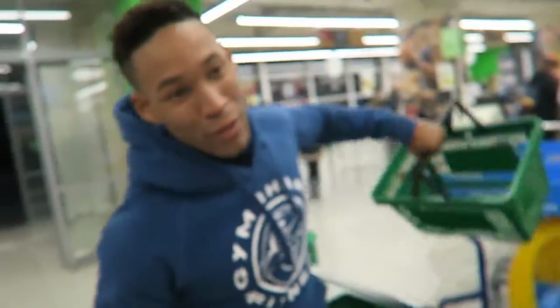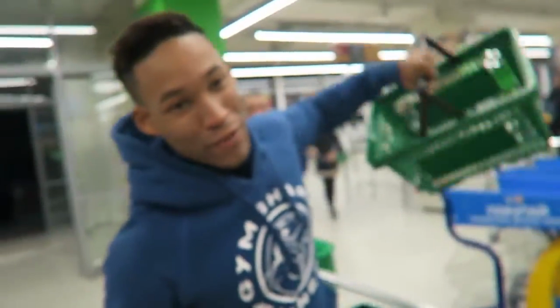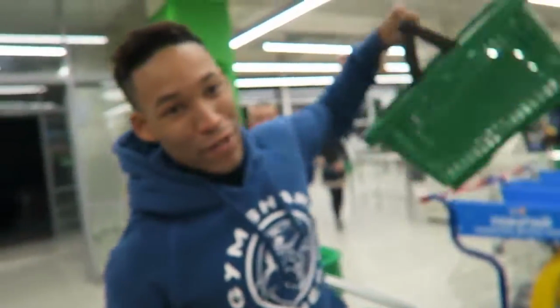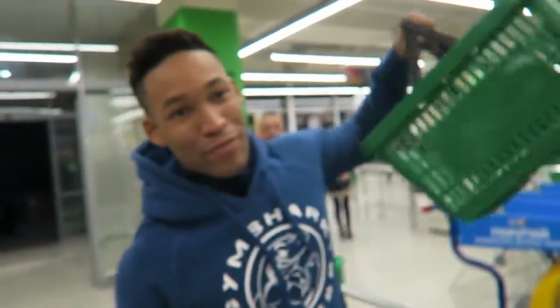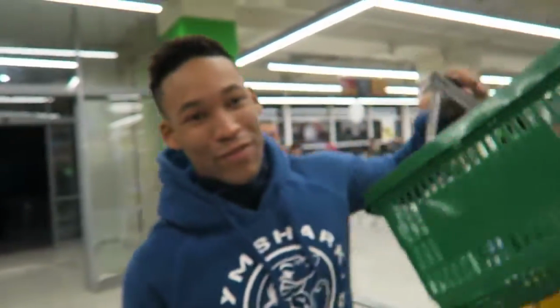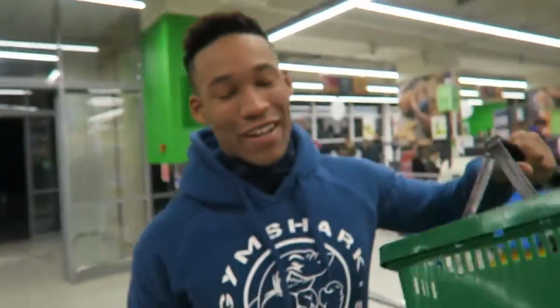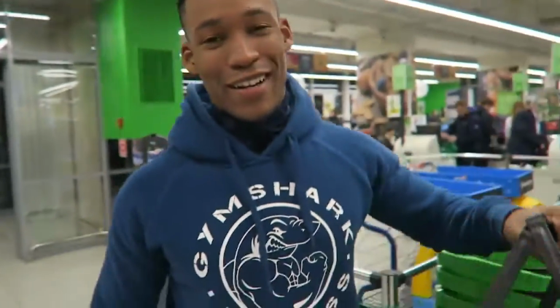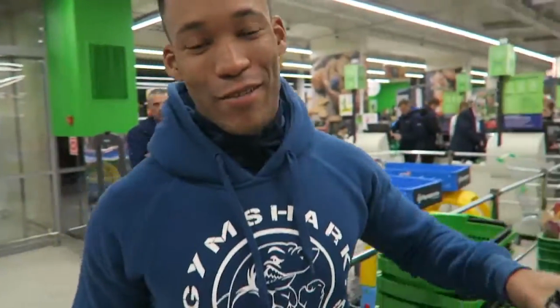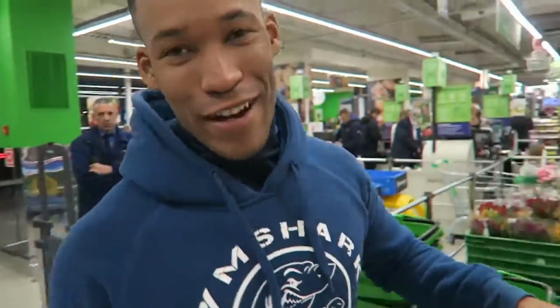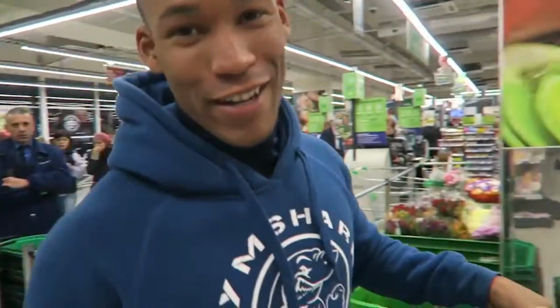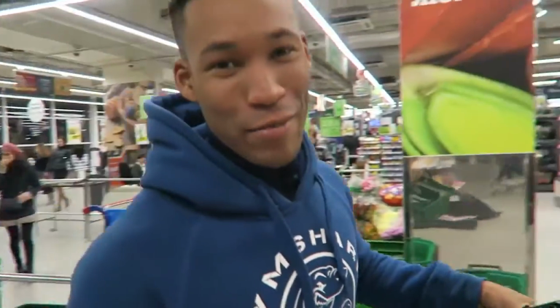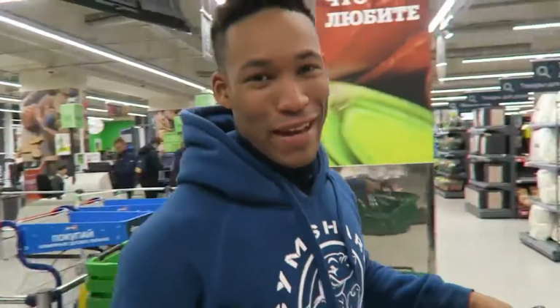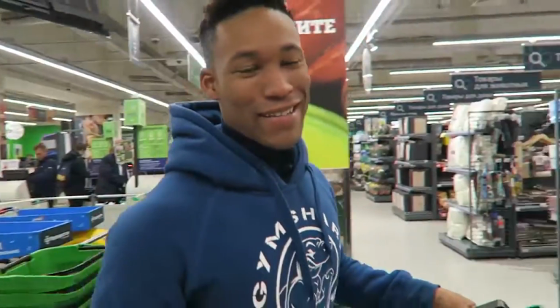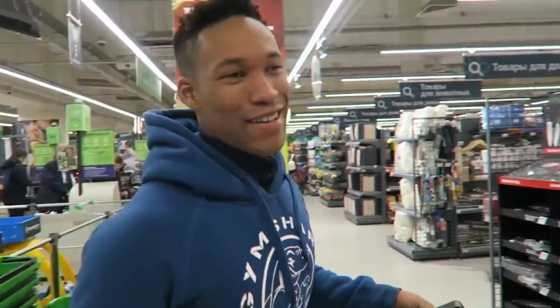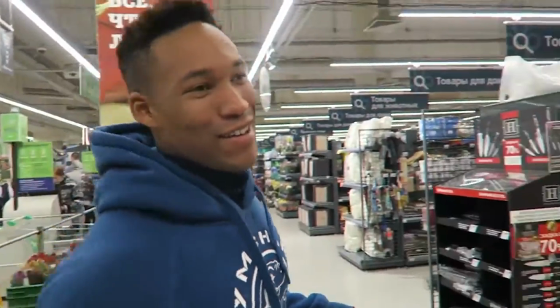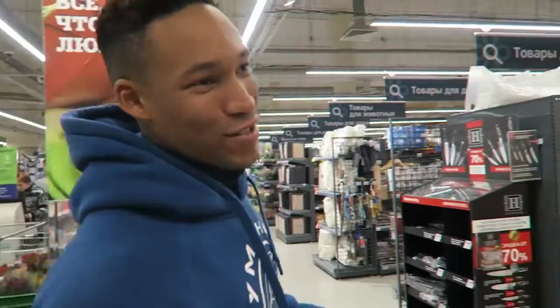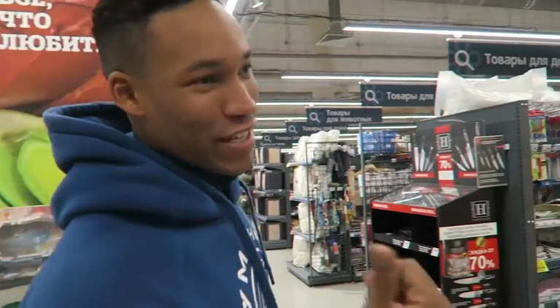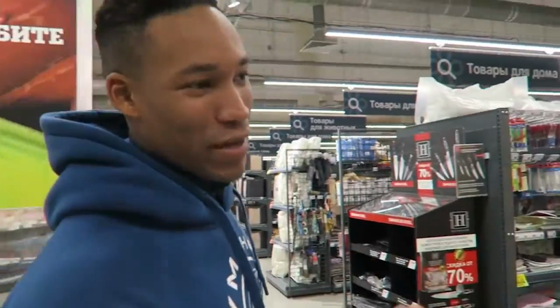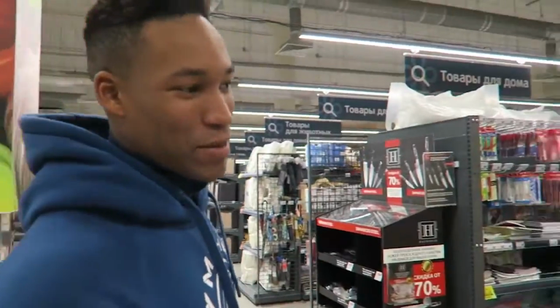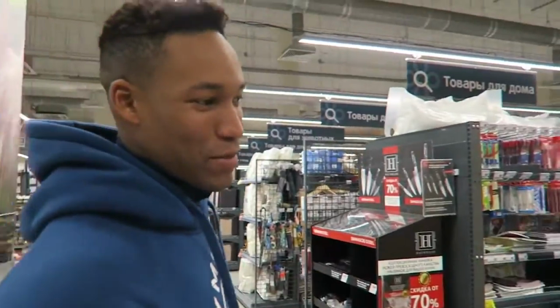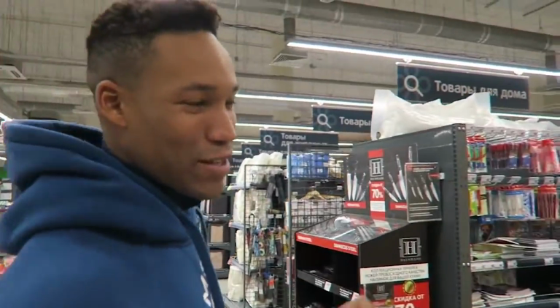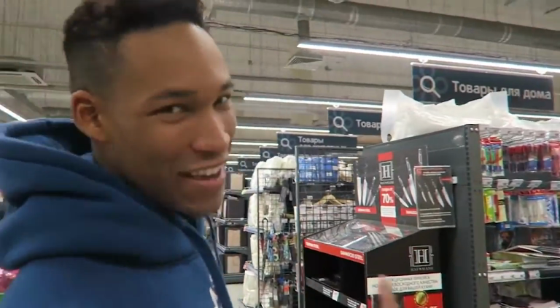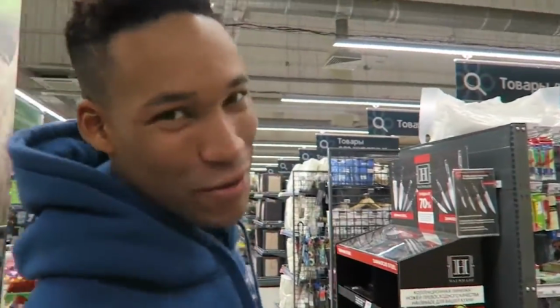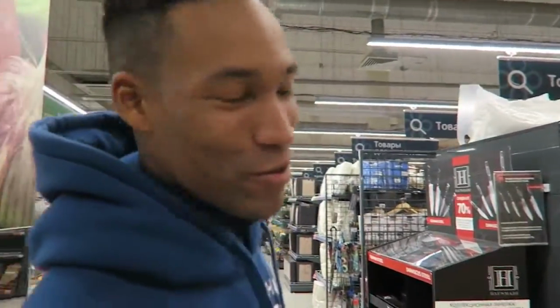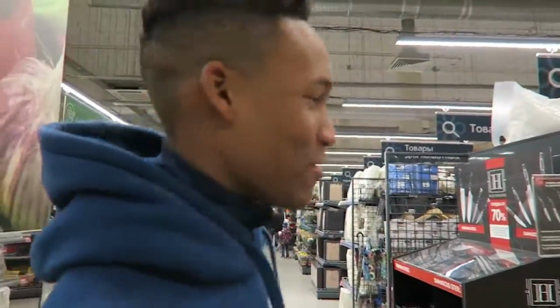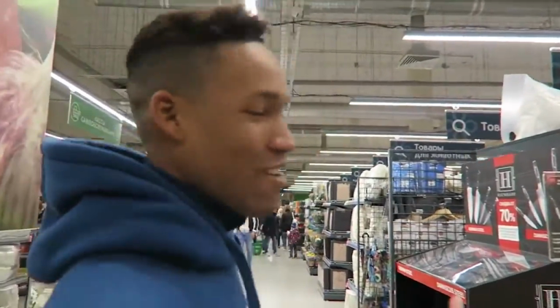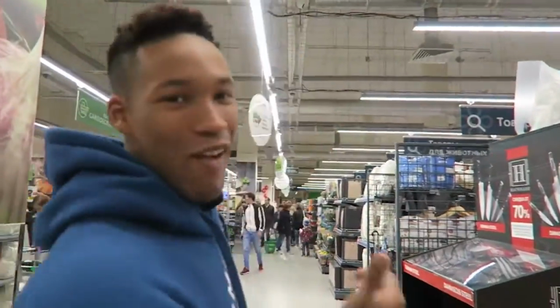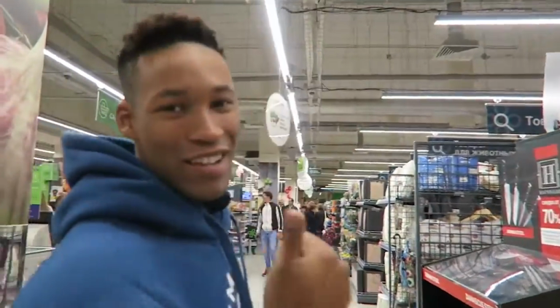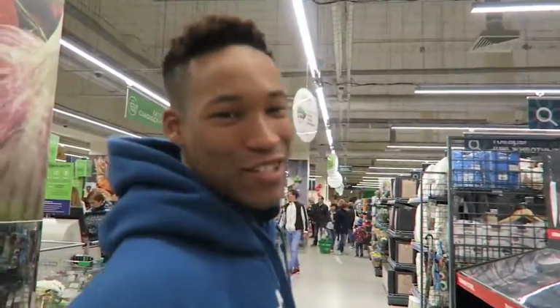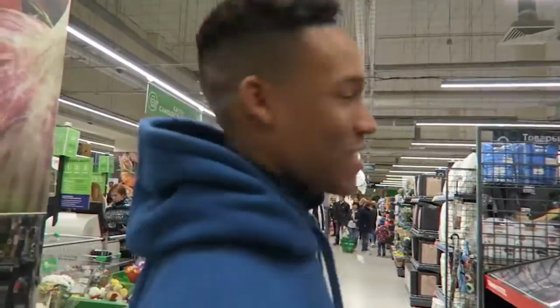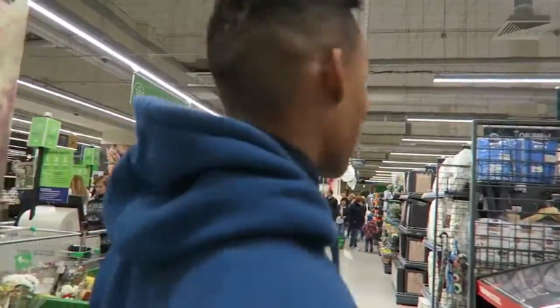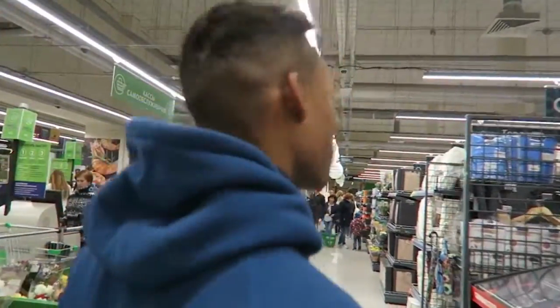Midway through the video, we ran out of supplies. So we're going to pick up some milk and Oreos. I'll catch you guys at home.